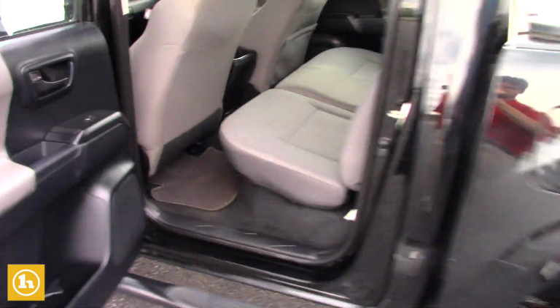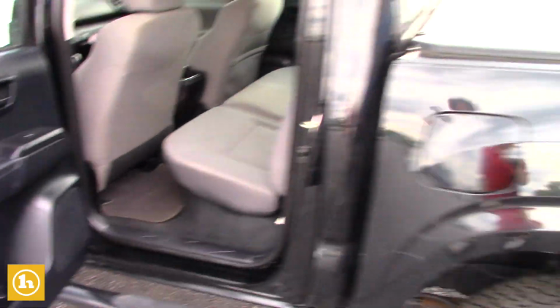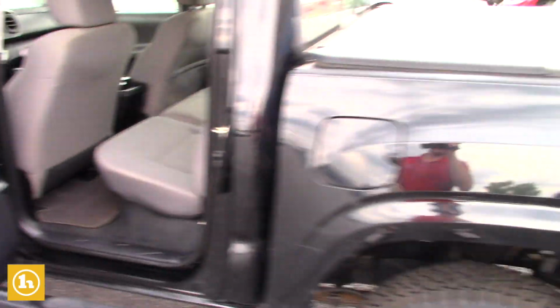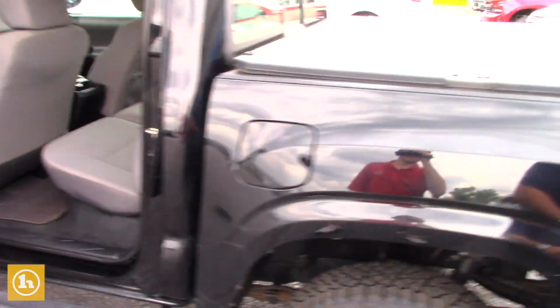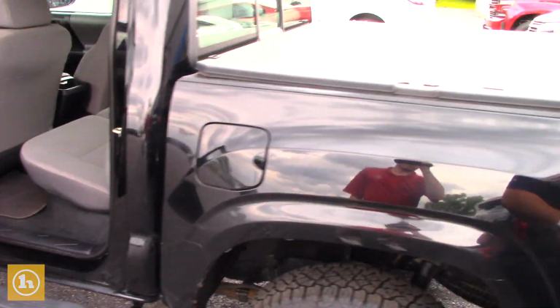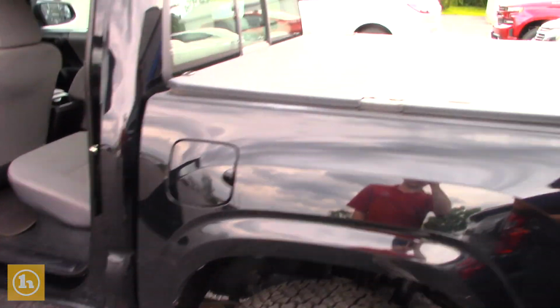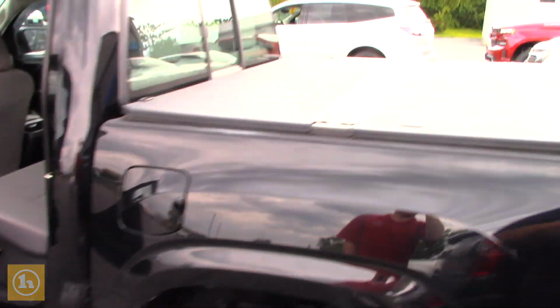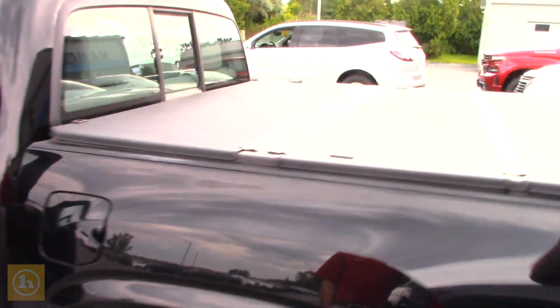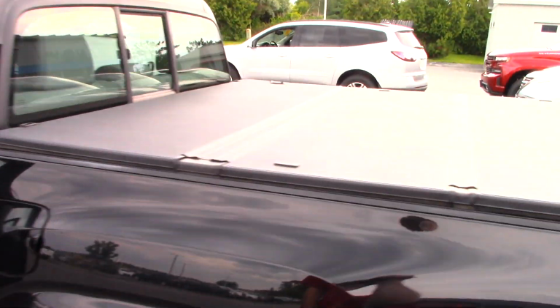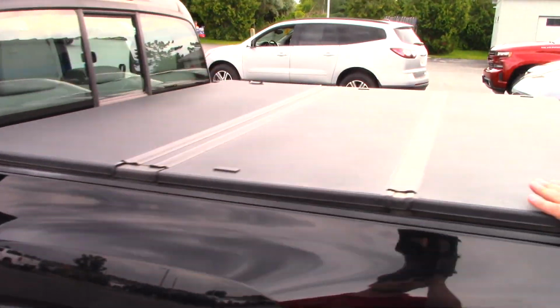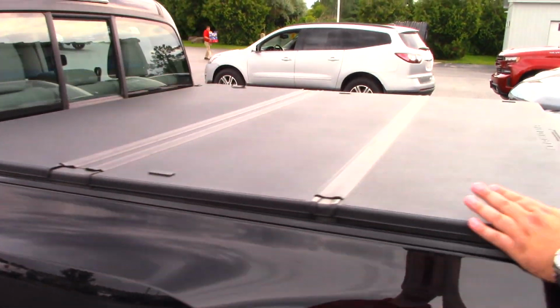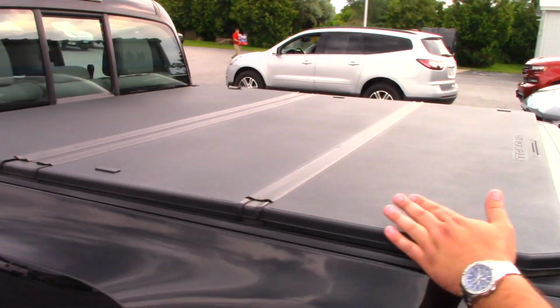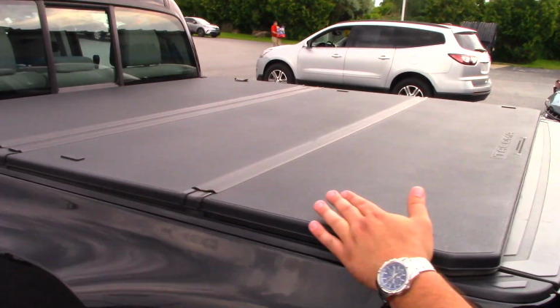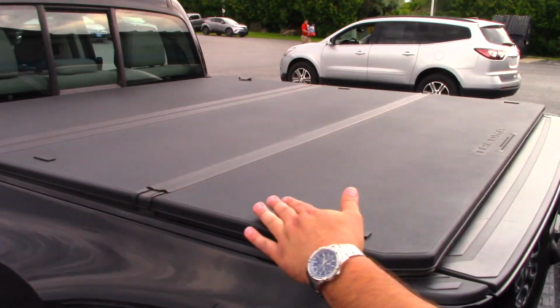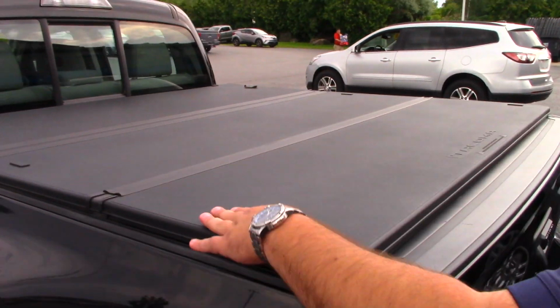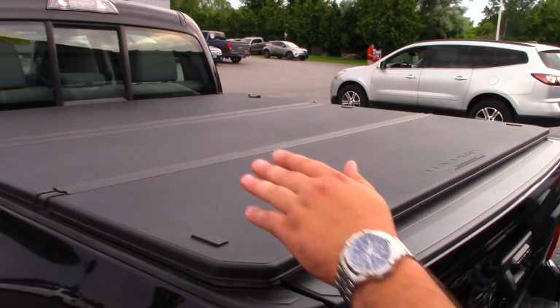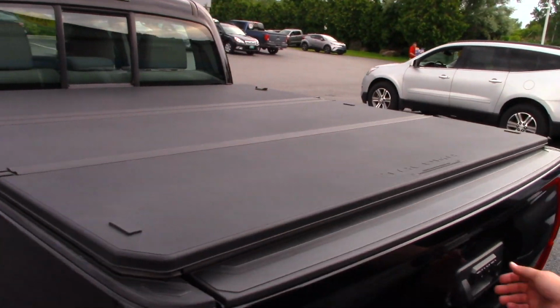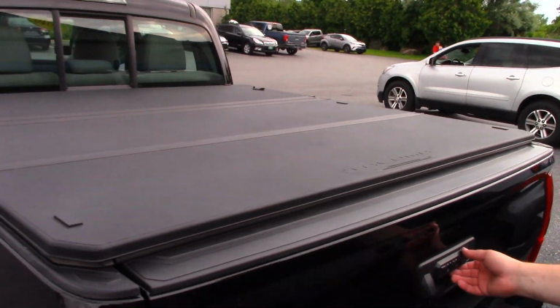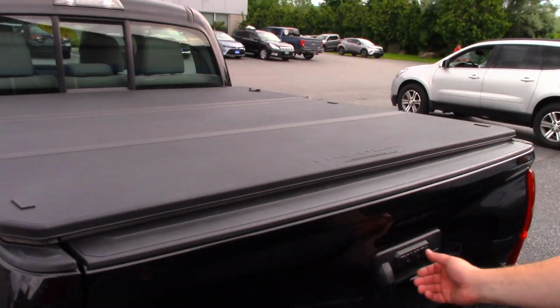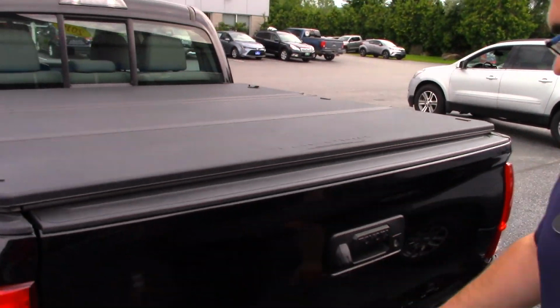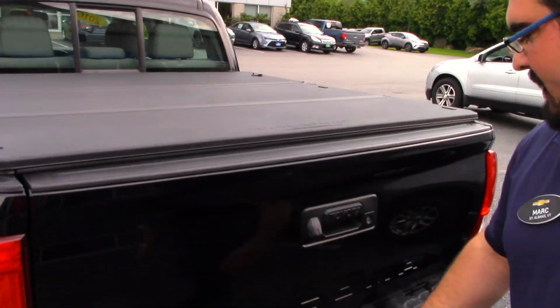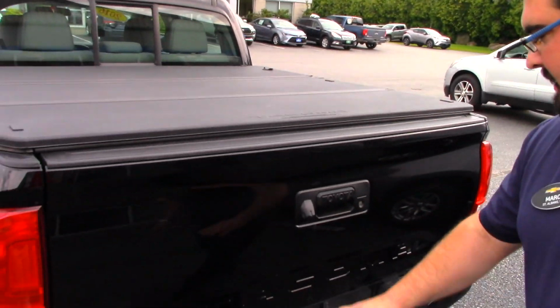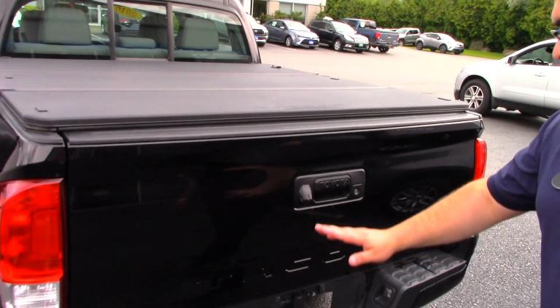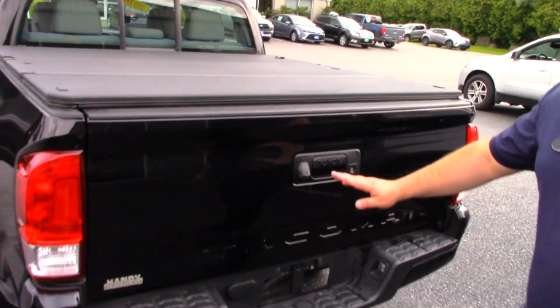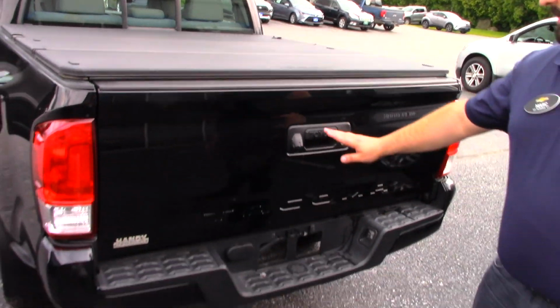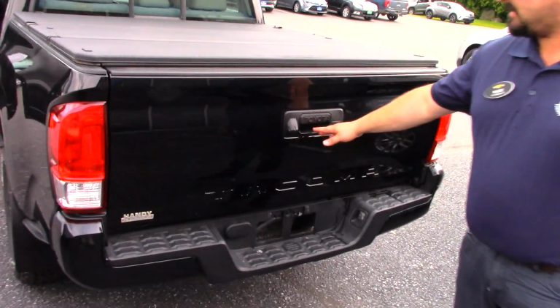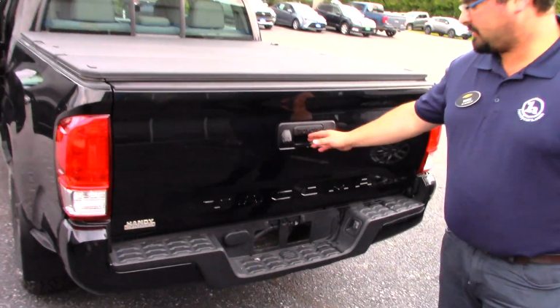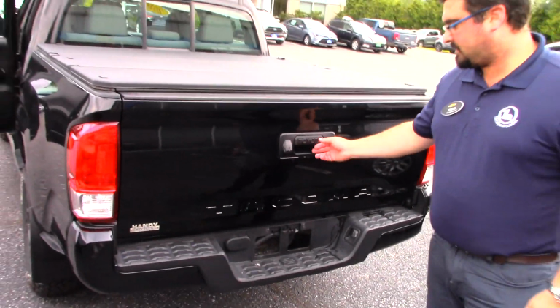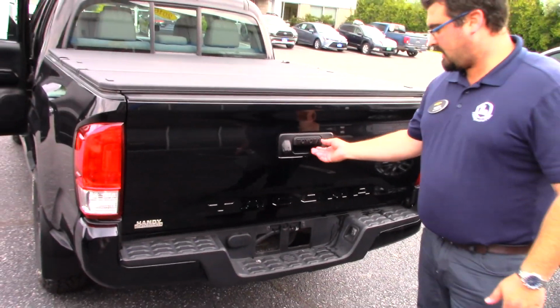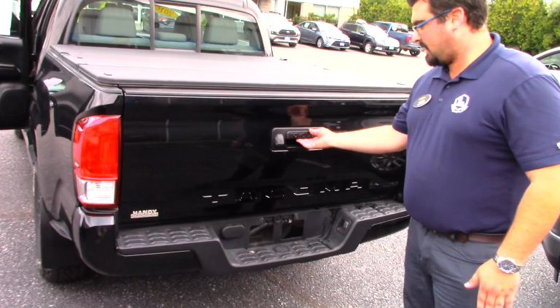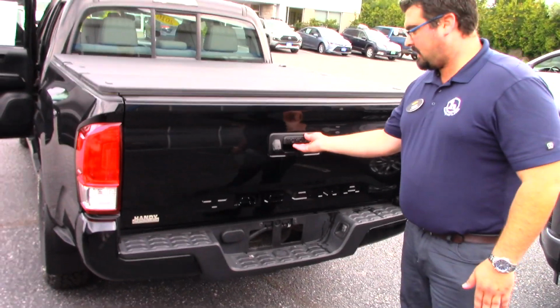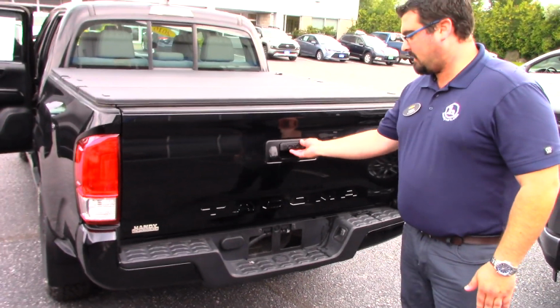This vehicle does come with the tunnel cover installed. Your backup camera is on your tailgate here.